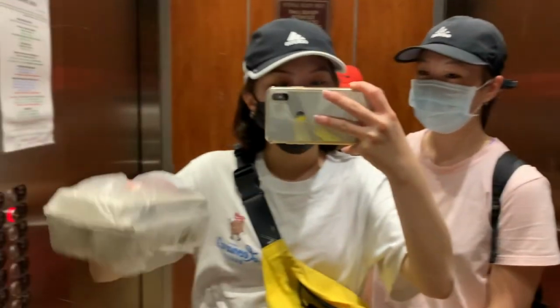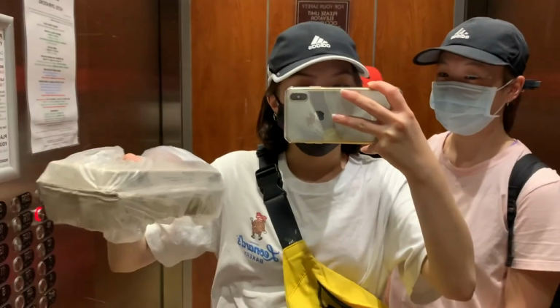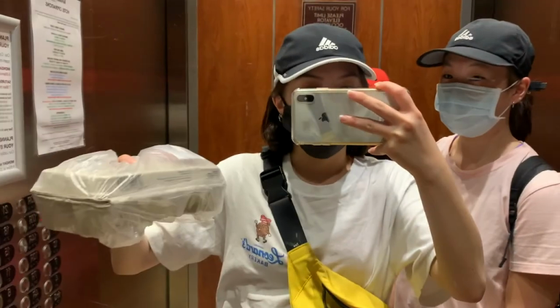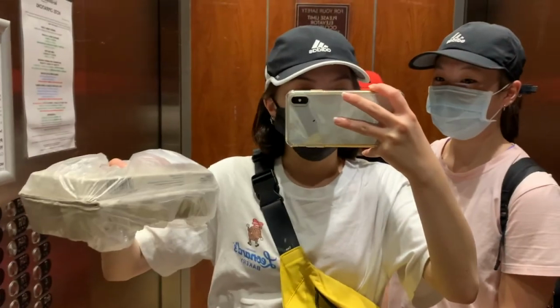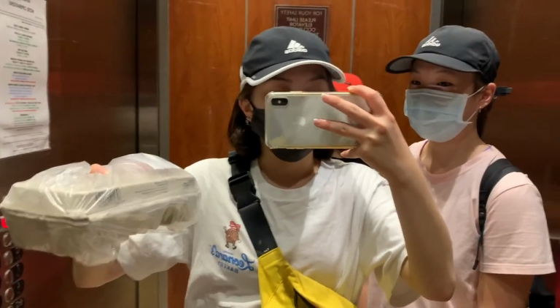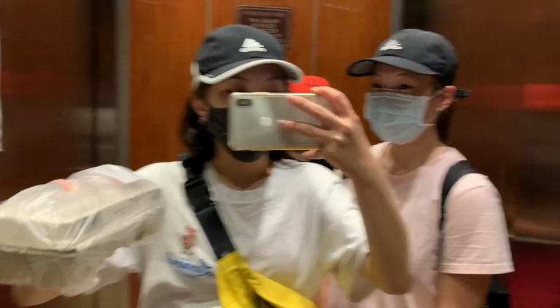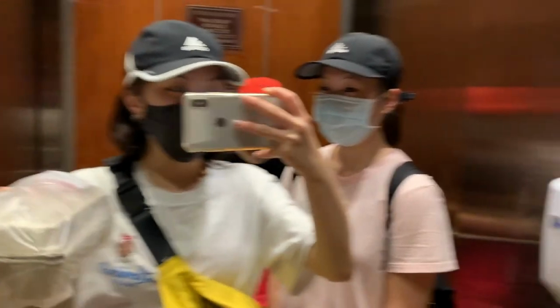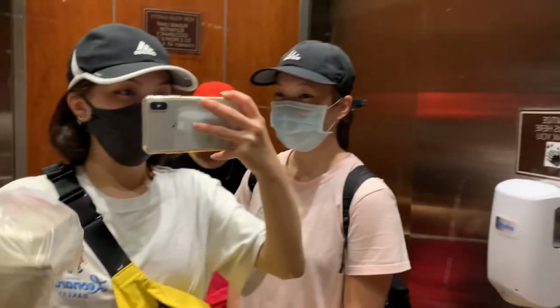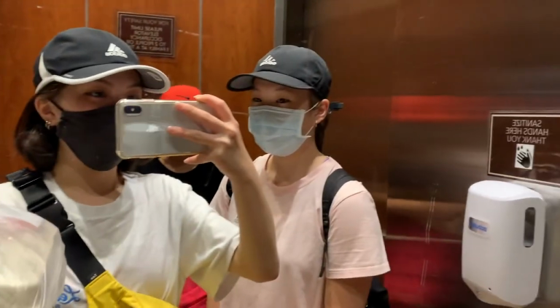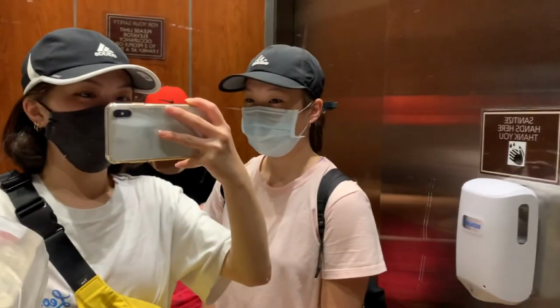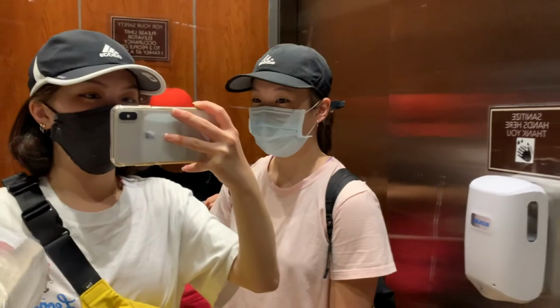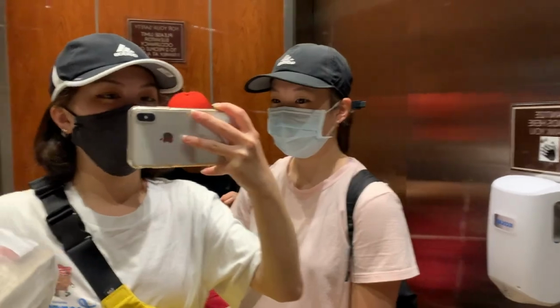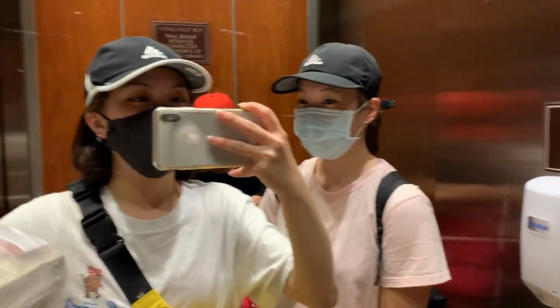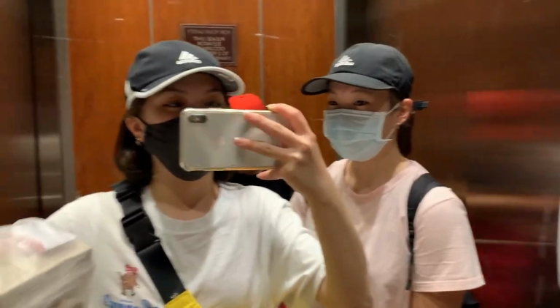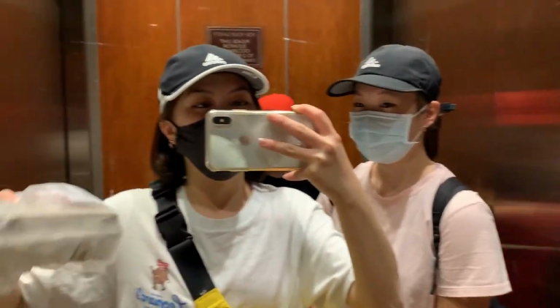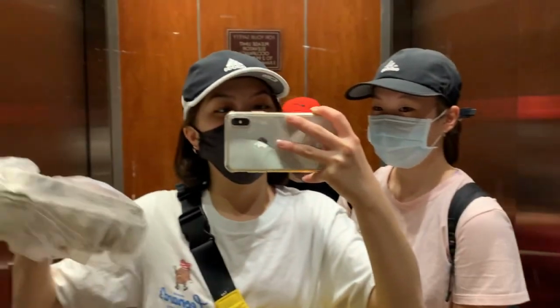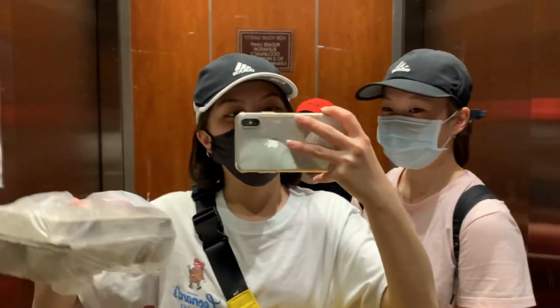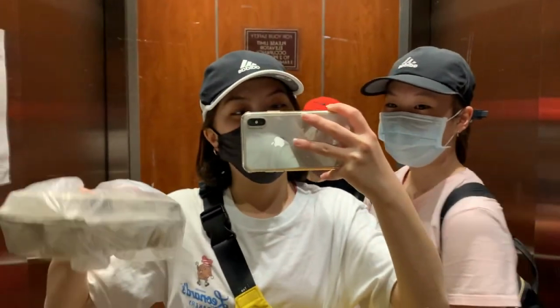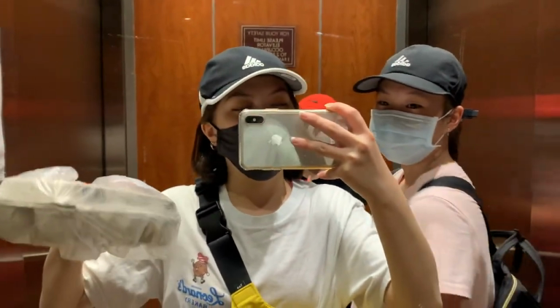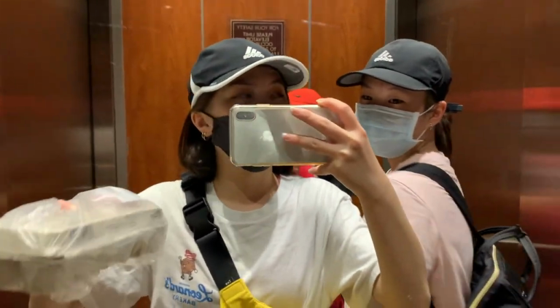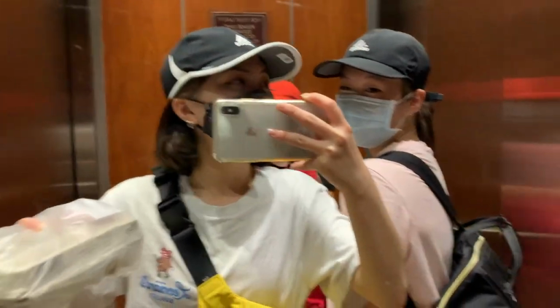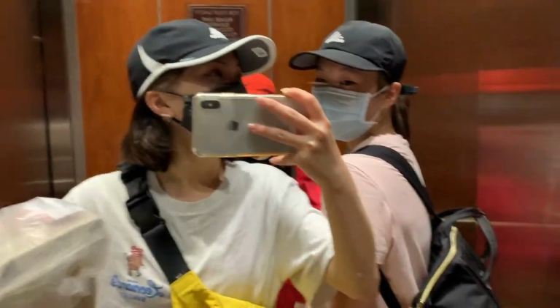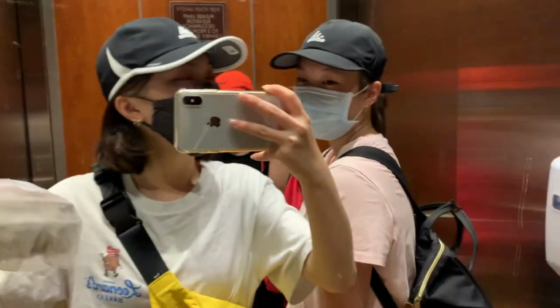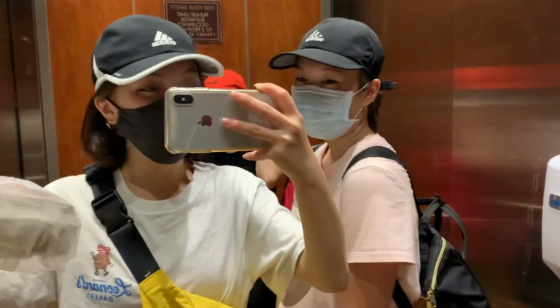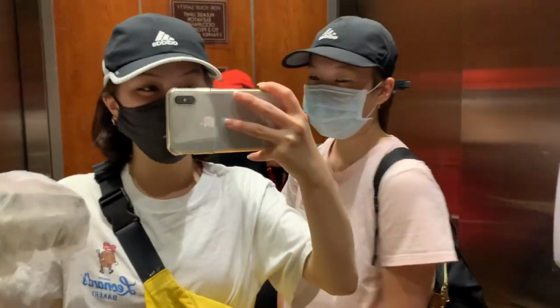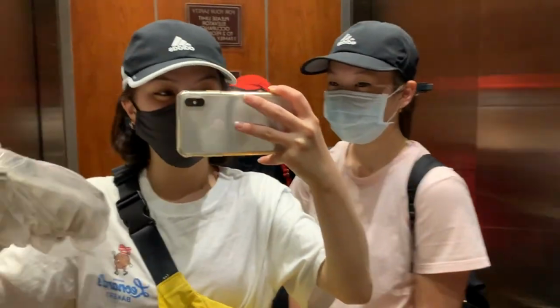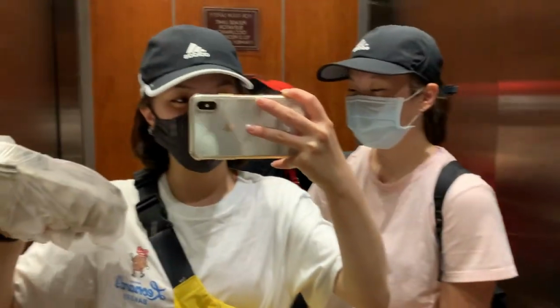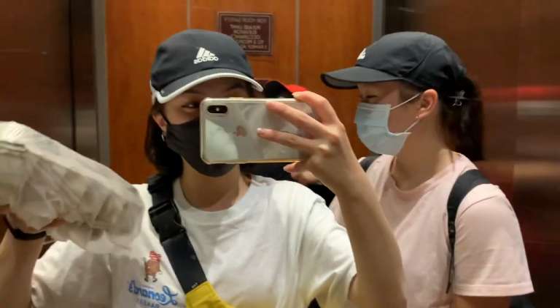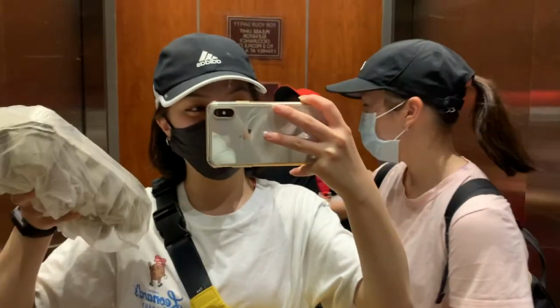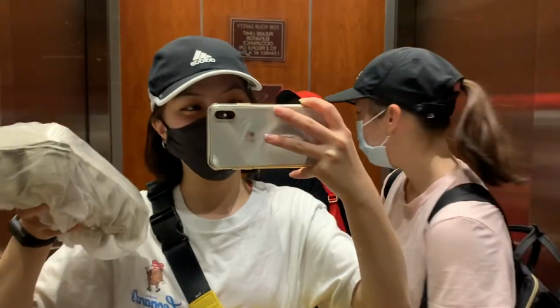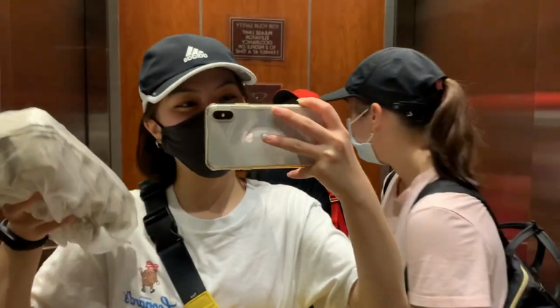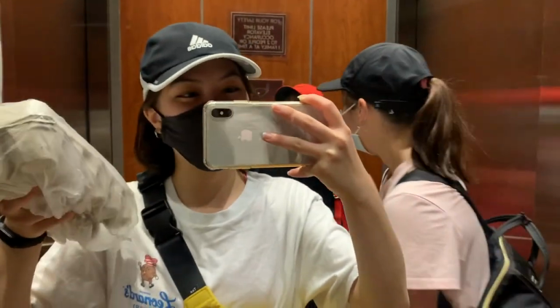We got back to the hotel from our walk and I bought some eggs. They also had some things in their bags that we got too.